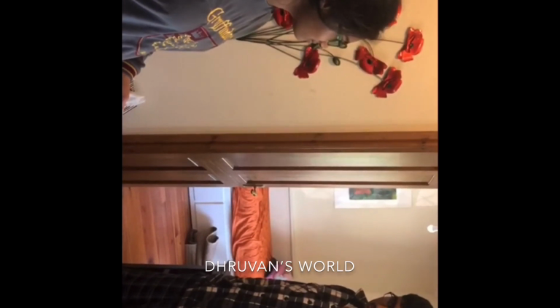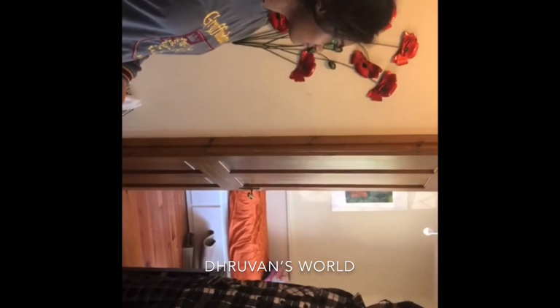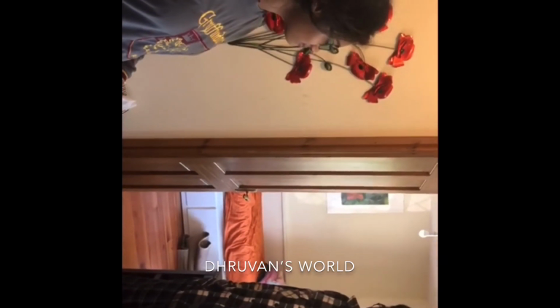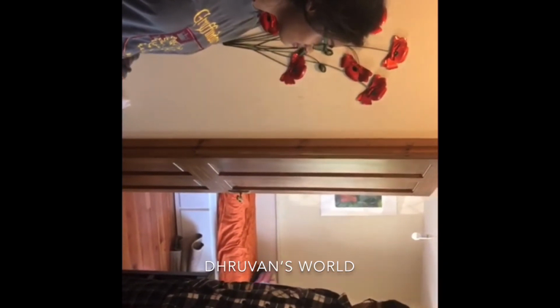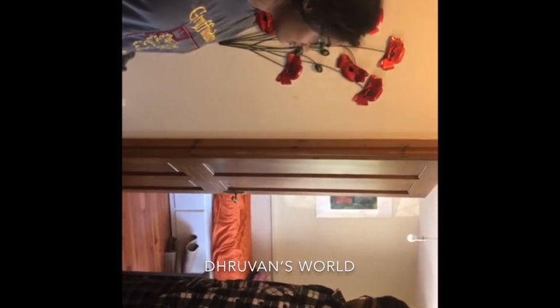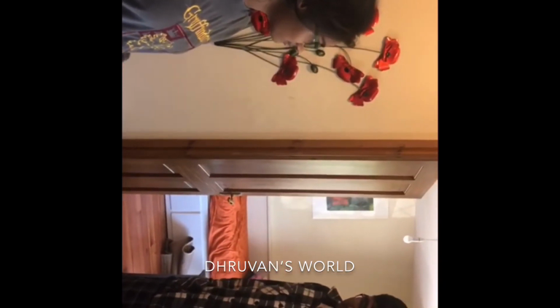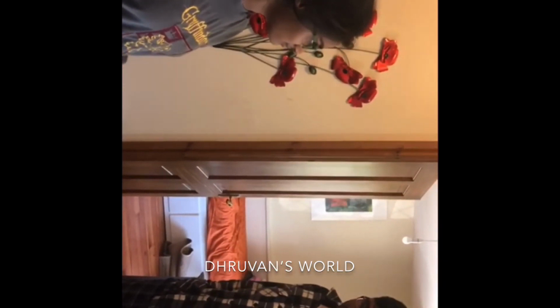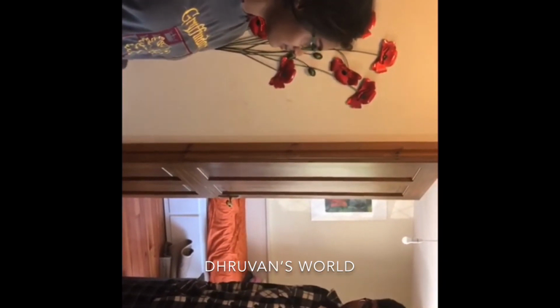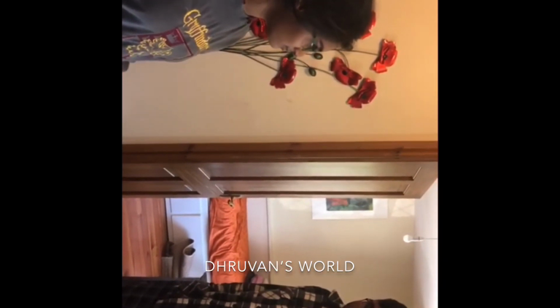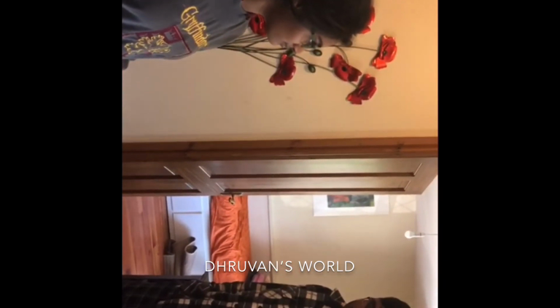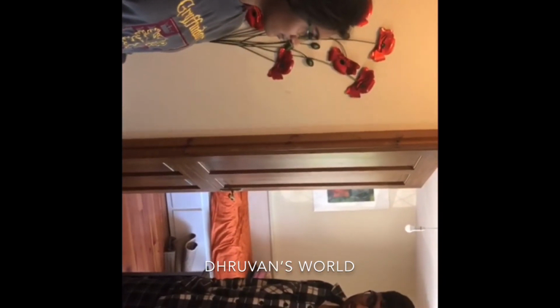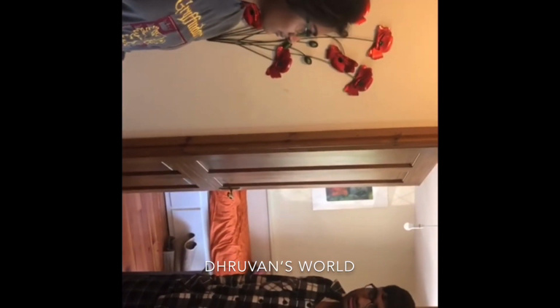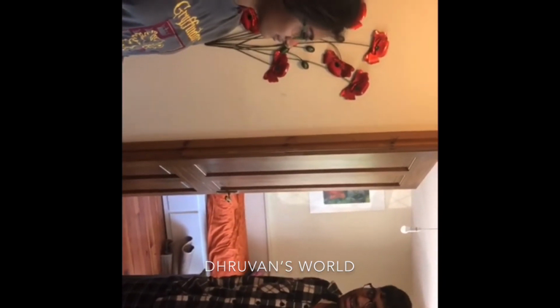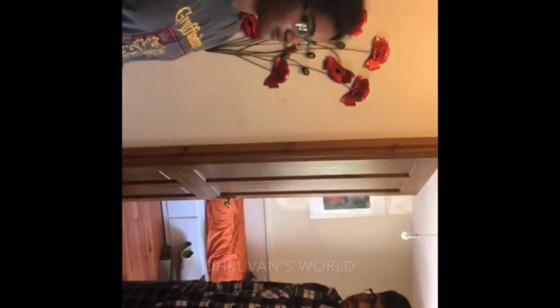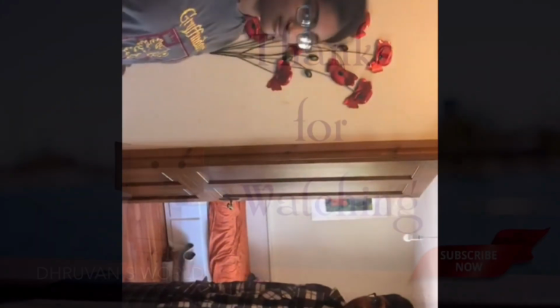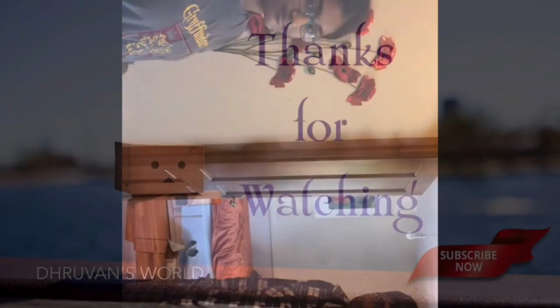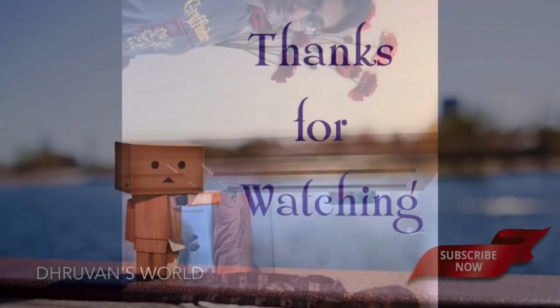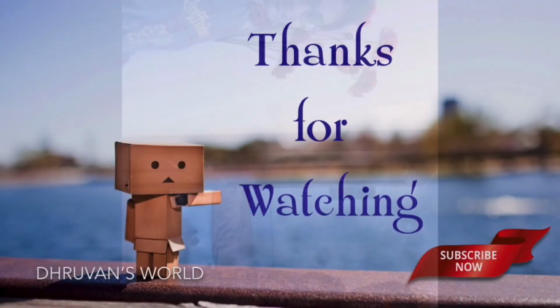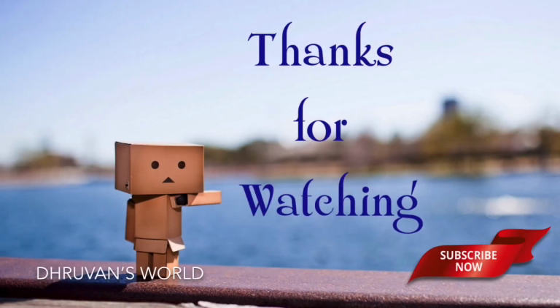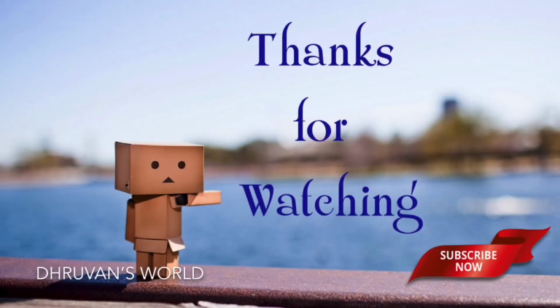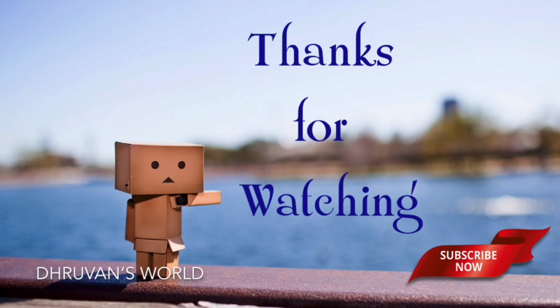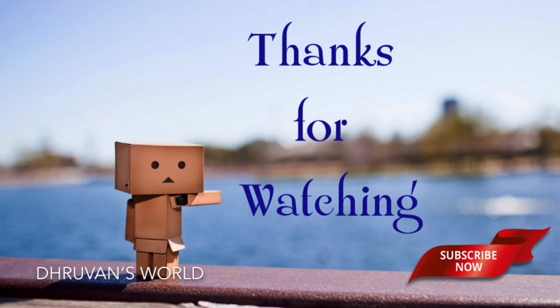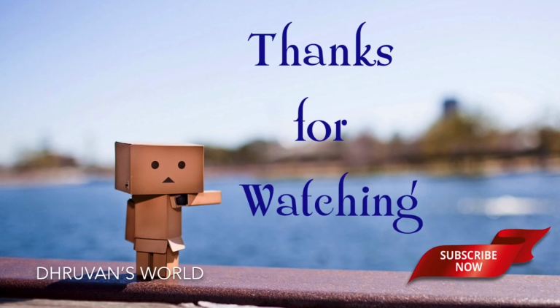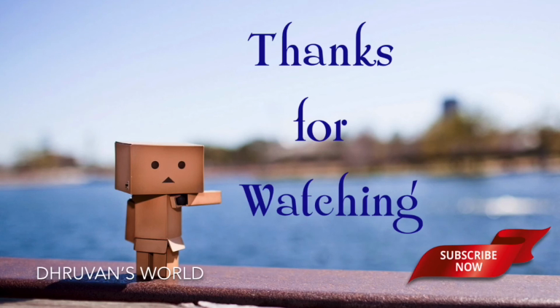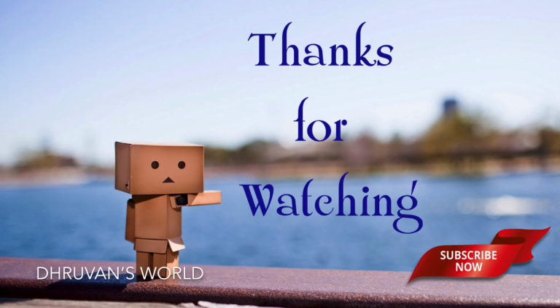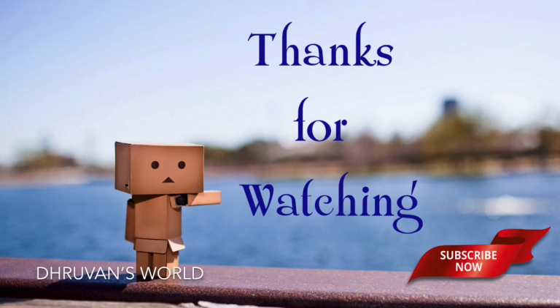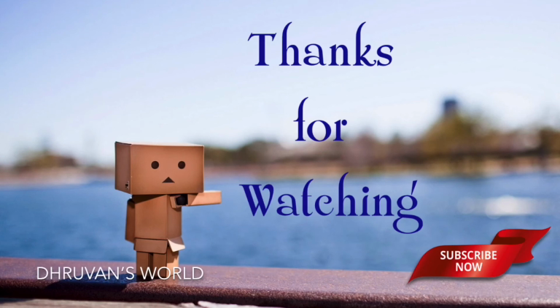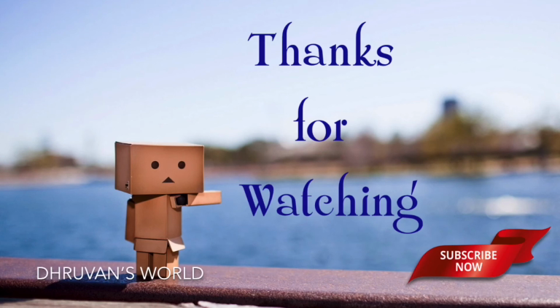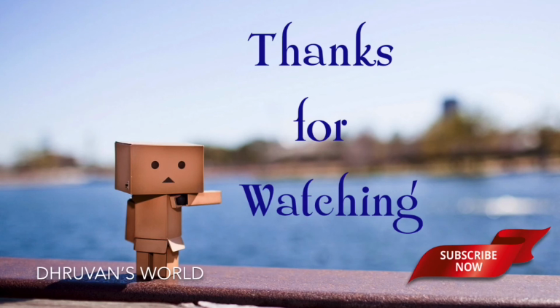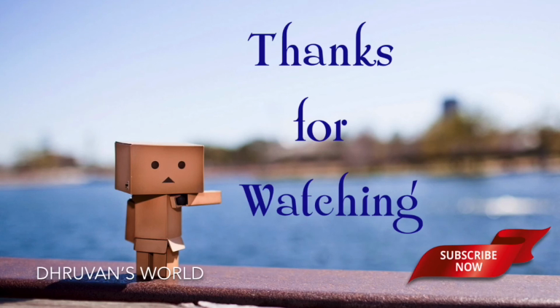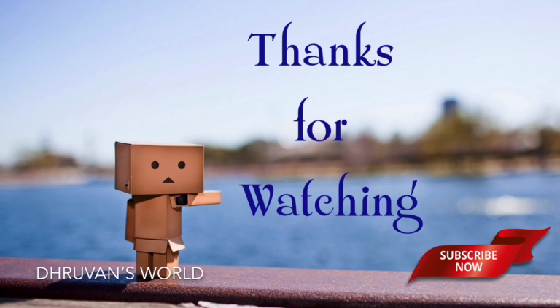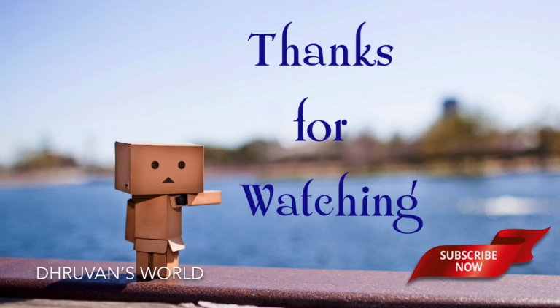That's a nice letter you wrote to me, Drew. Thanks a lot. Thank you for watching. Please like, share and subscribe.